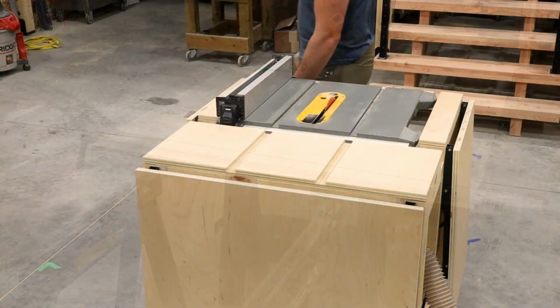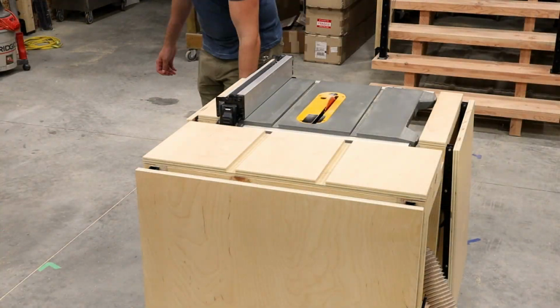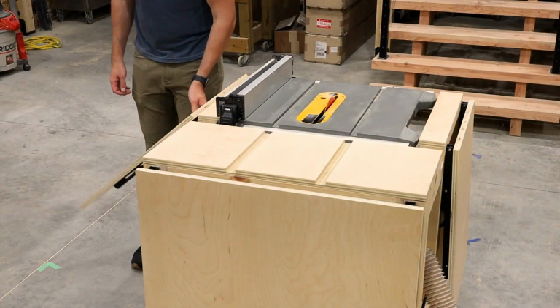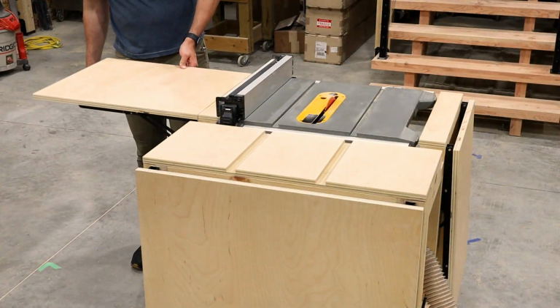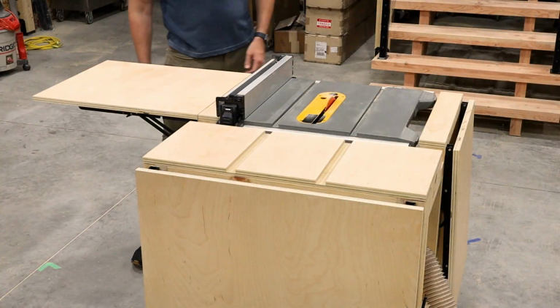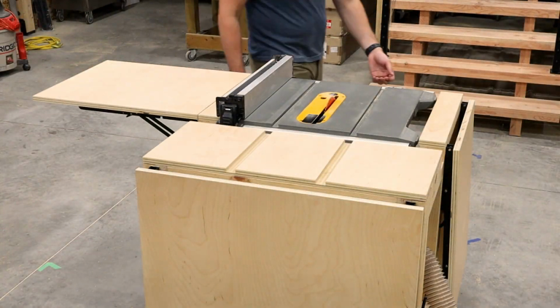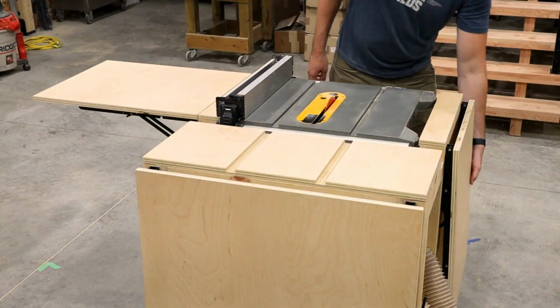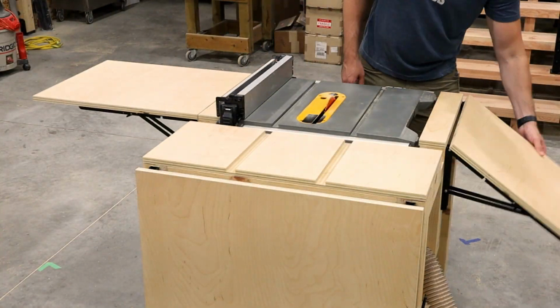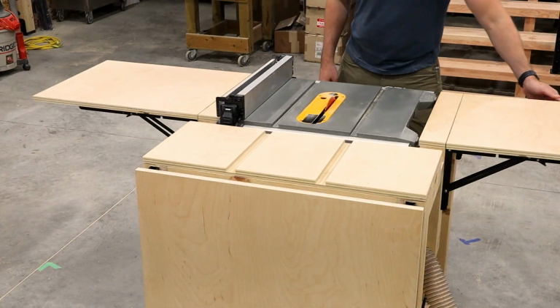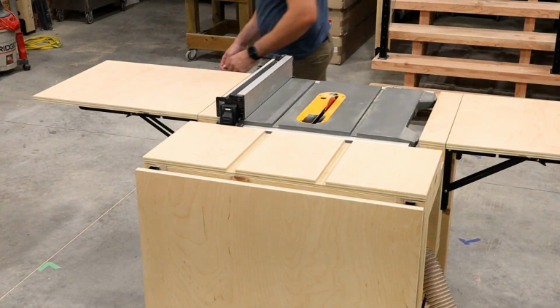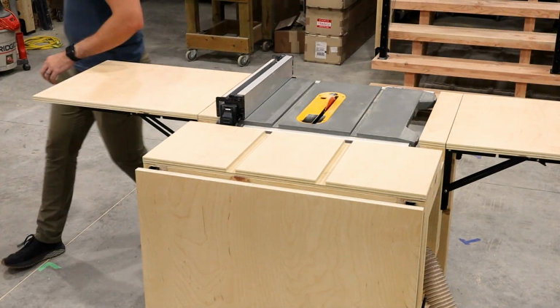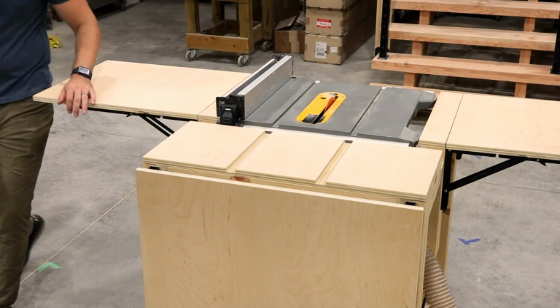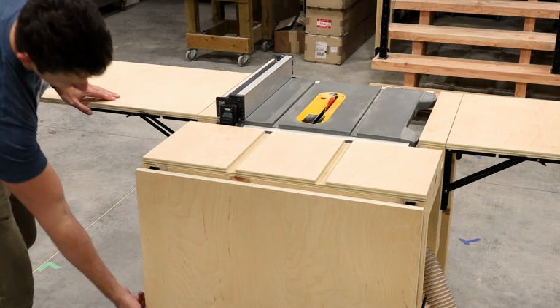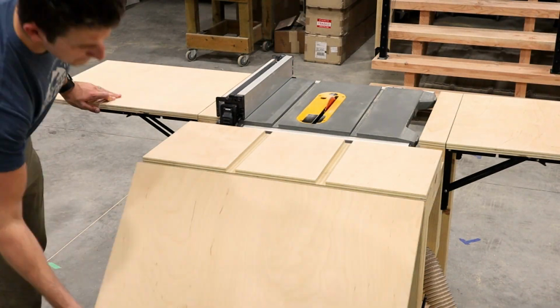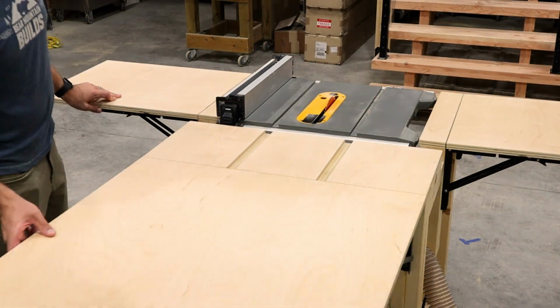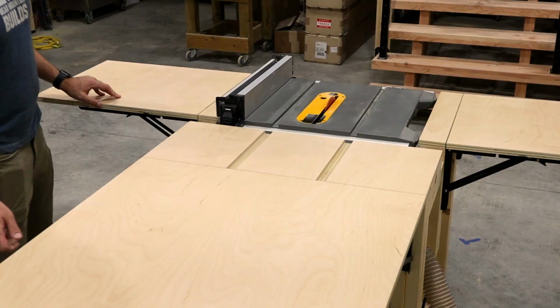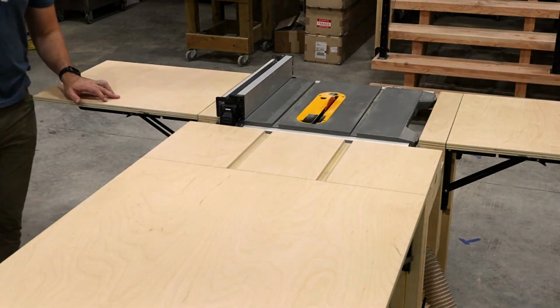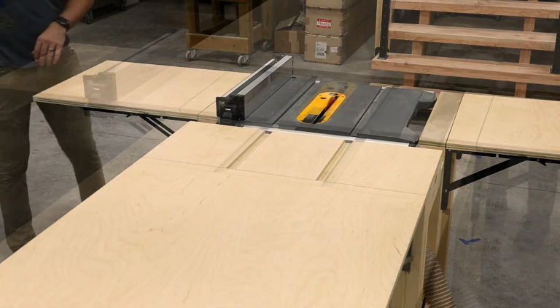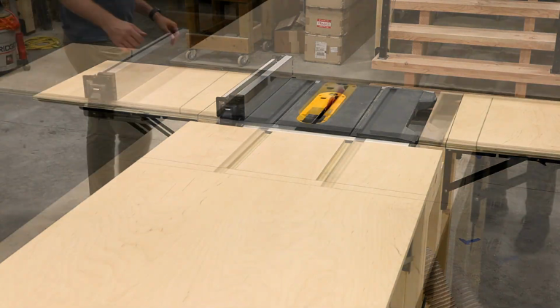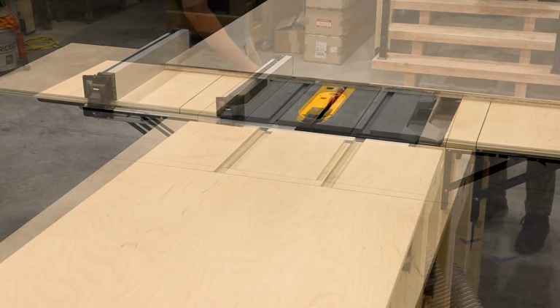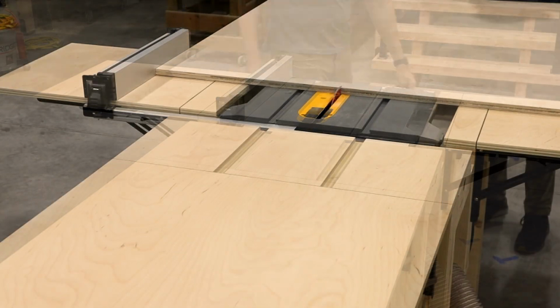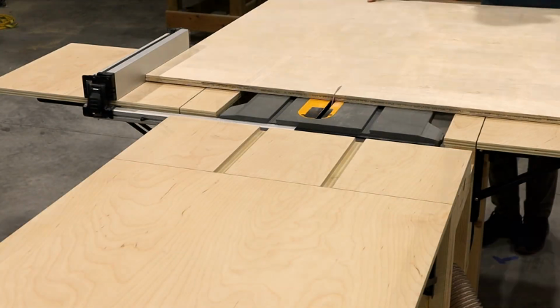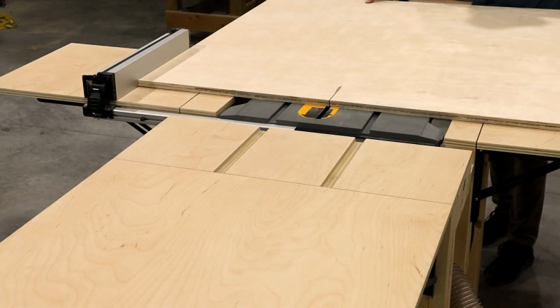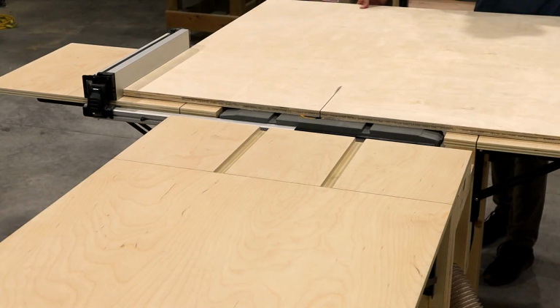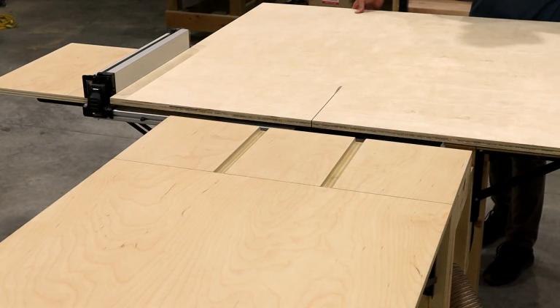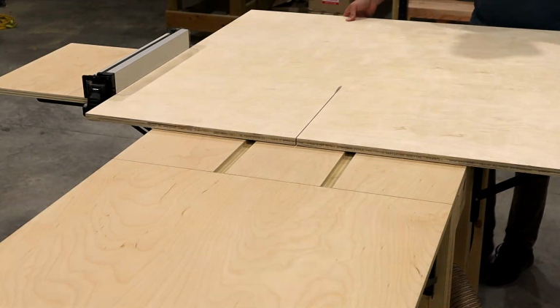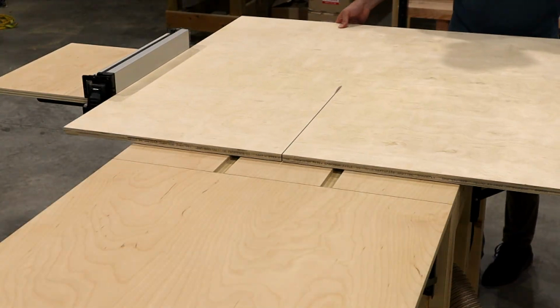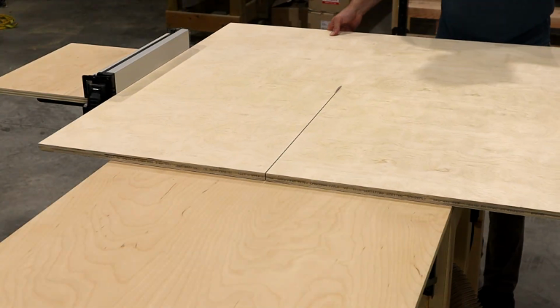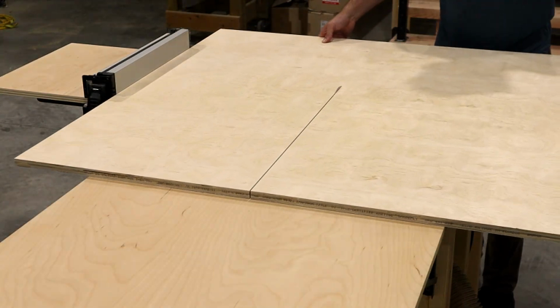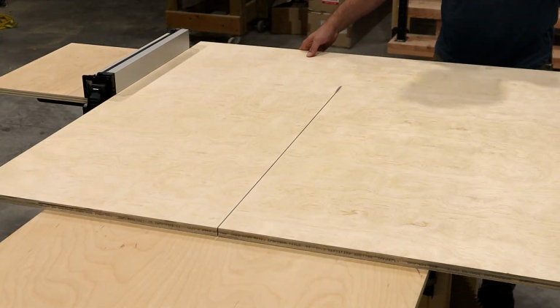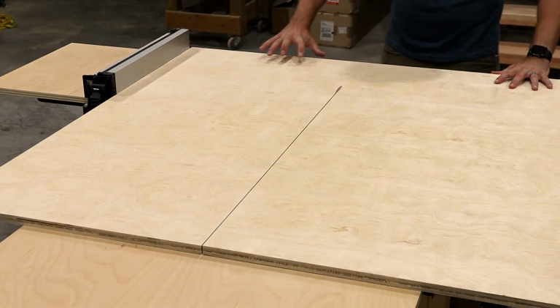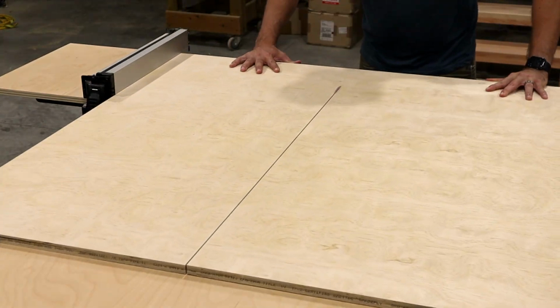I'm still loving my last build, the expanding outfit table. Check it out if you've got a job site table saw and want more room.